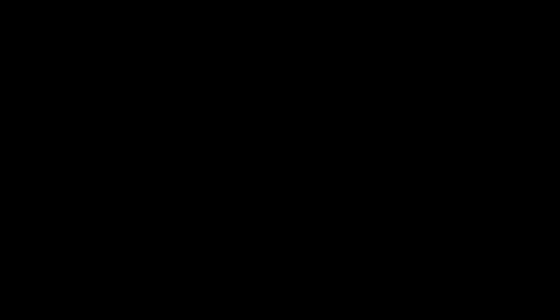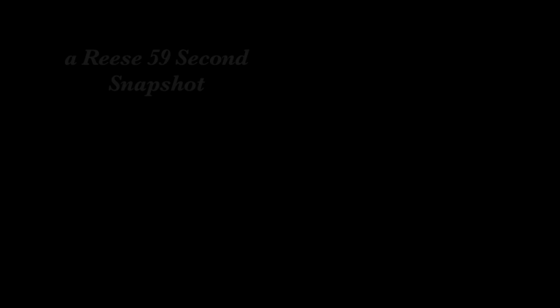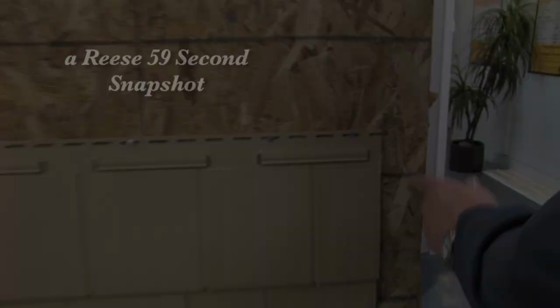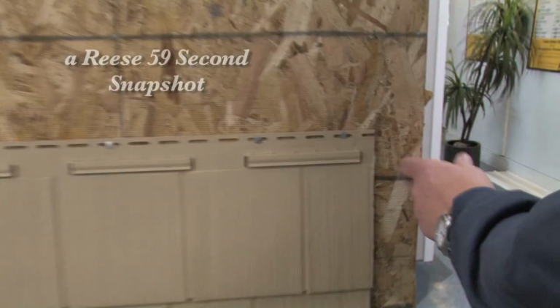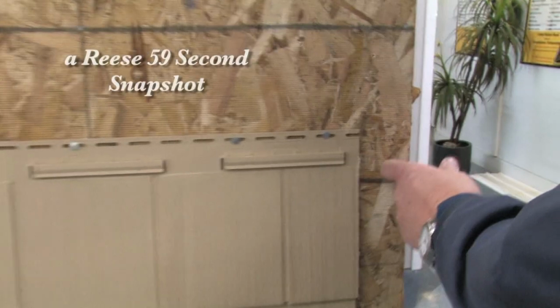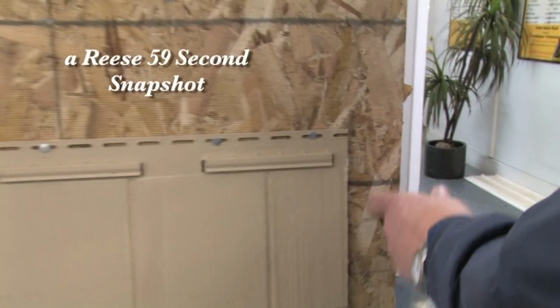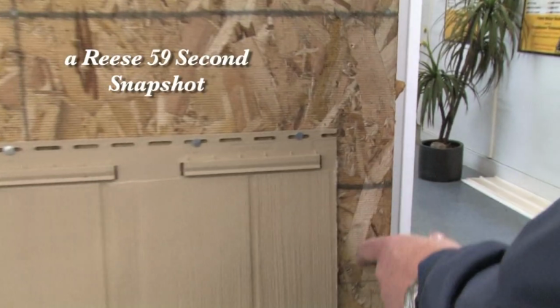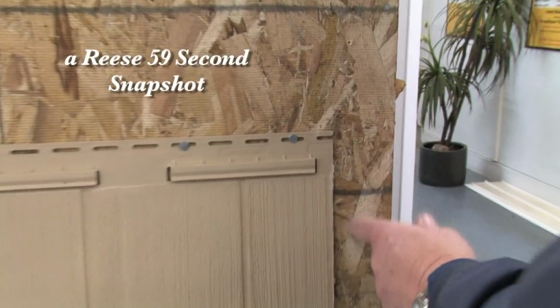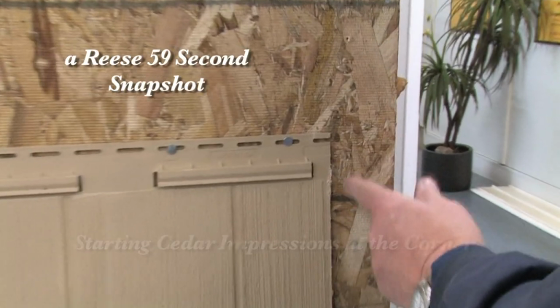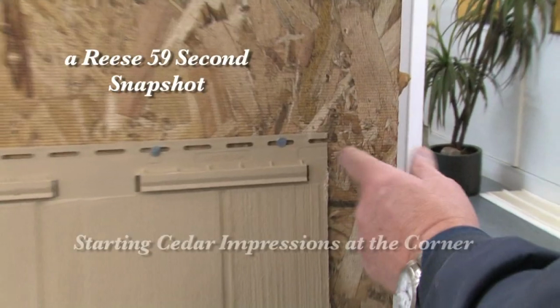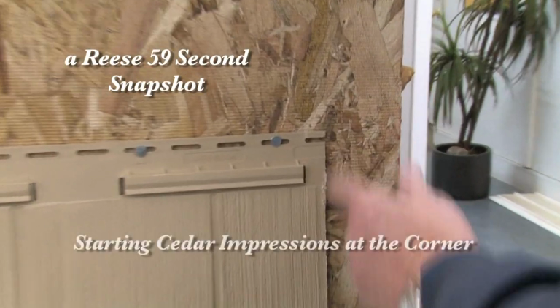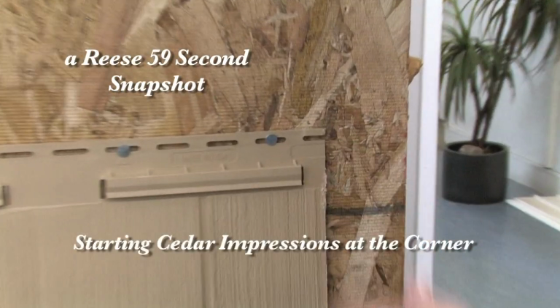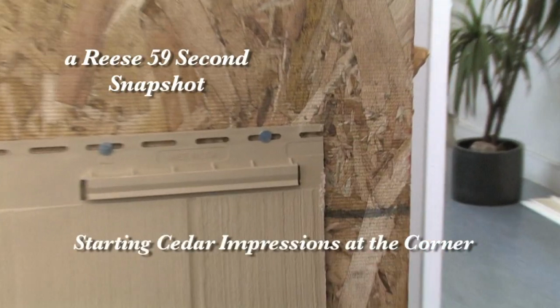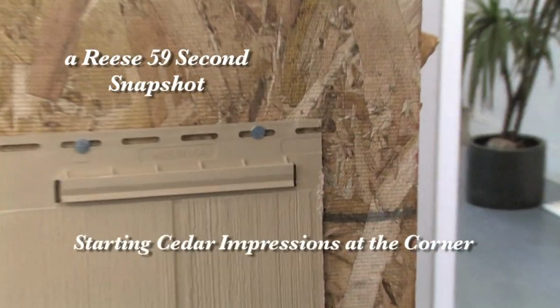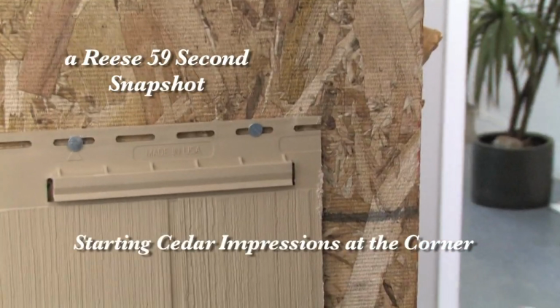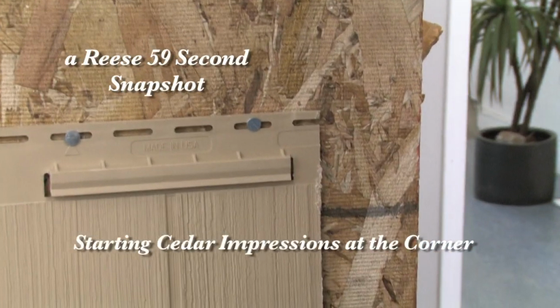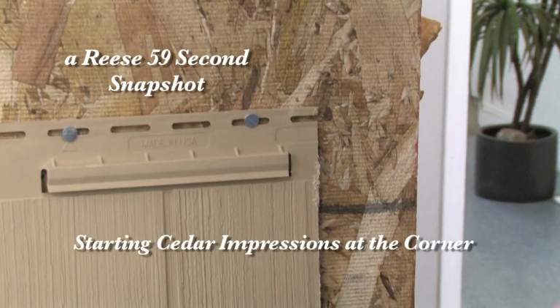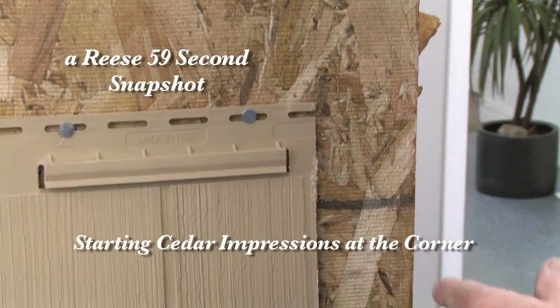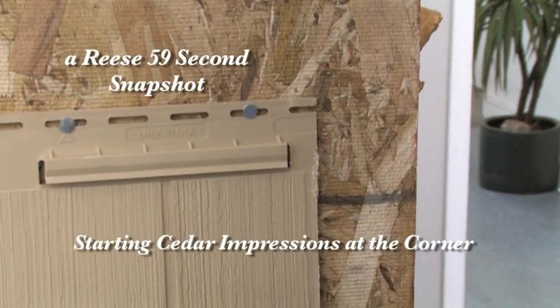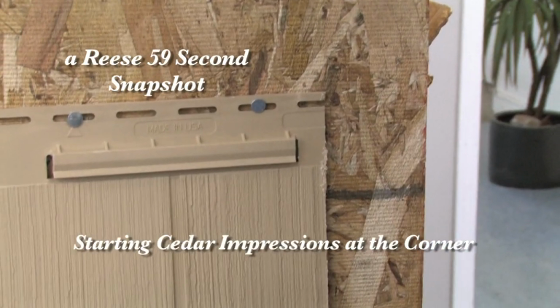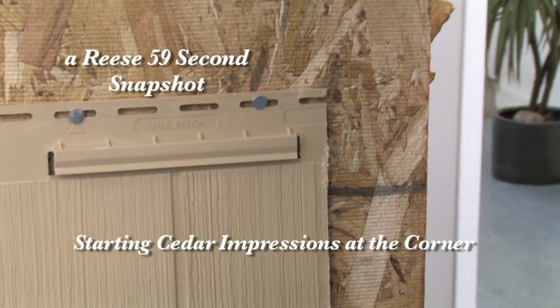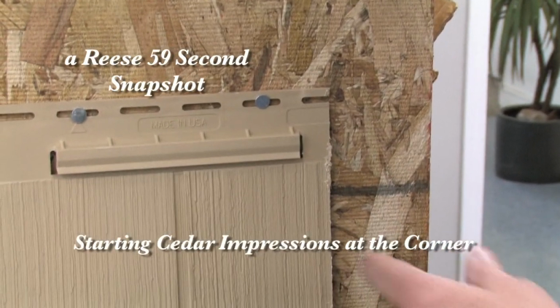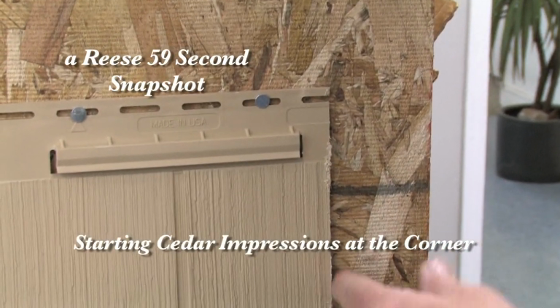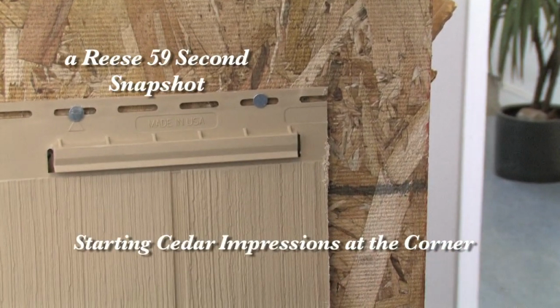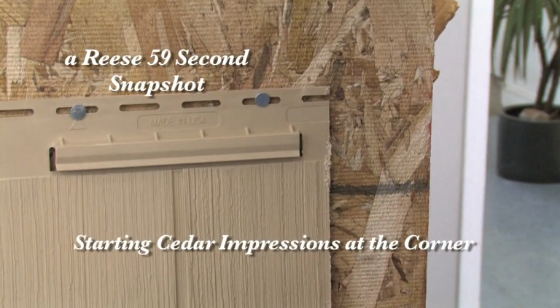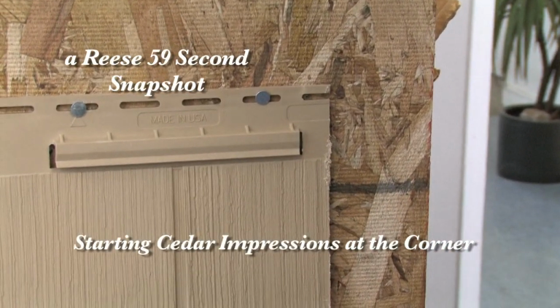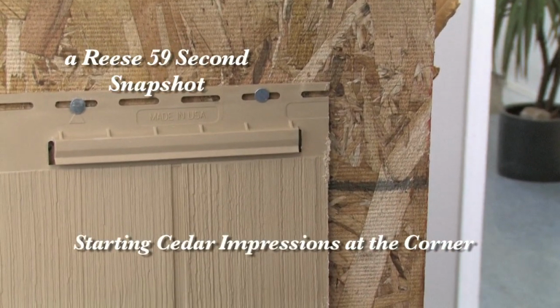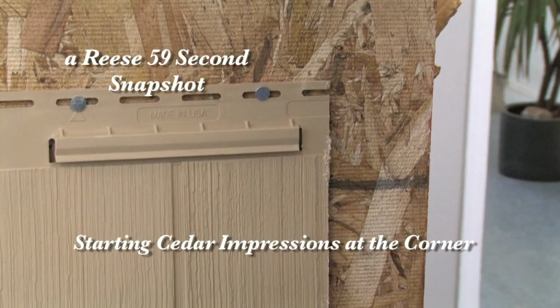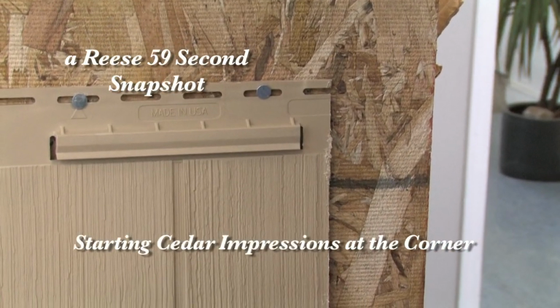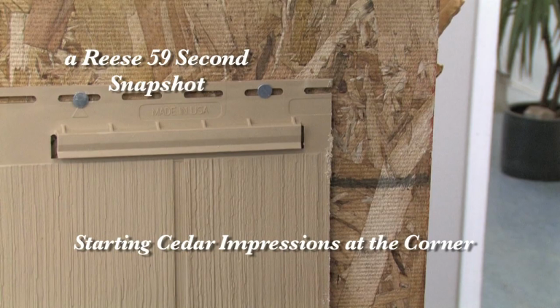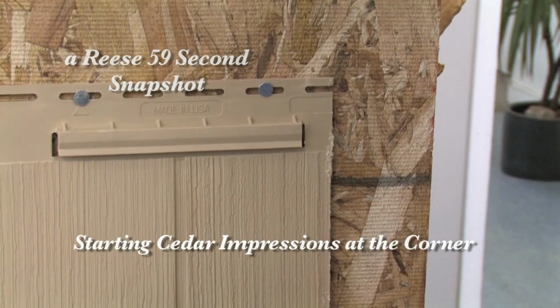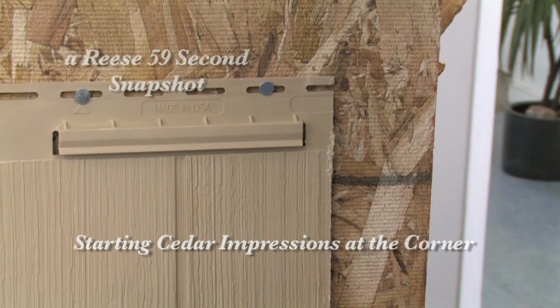This is the A panel. All we've cut off is the straight edge — it was a staggered cut, and we made it a straight.